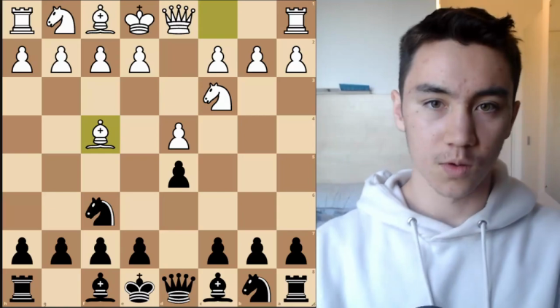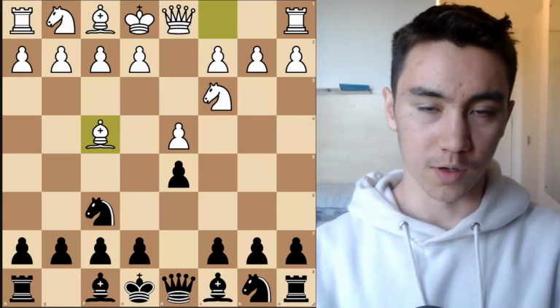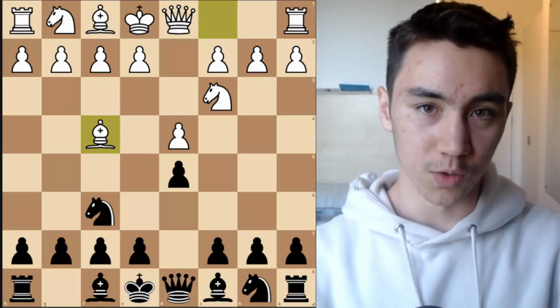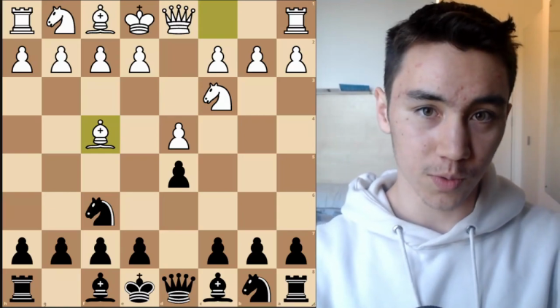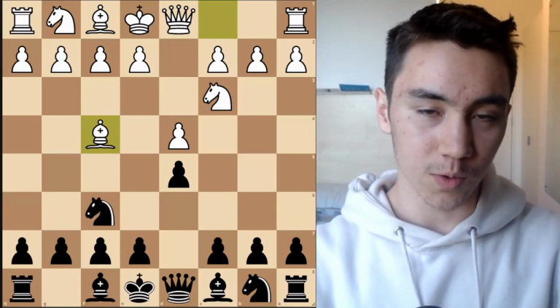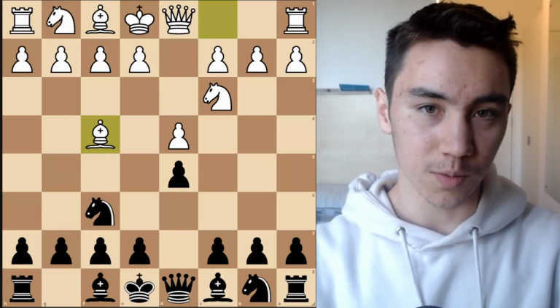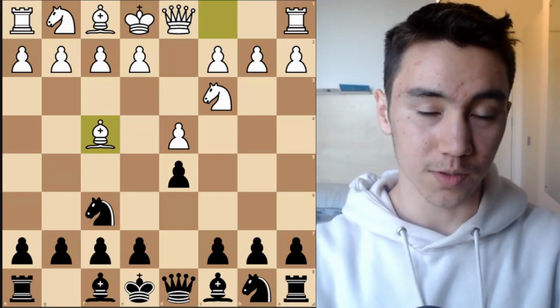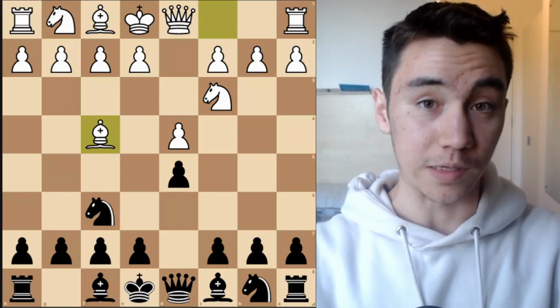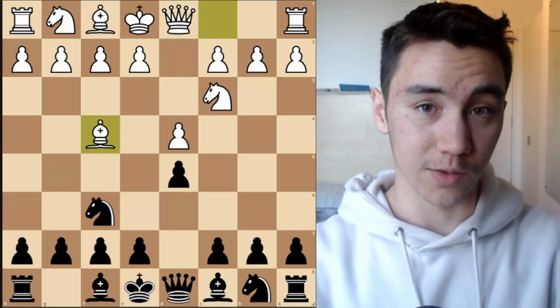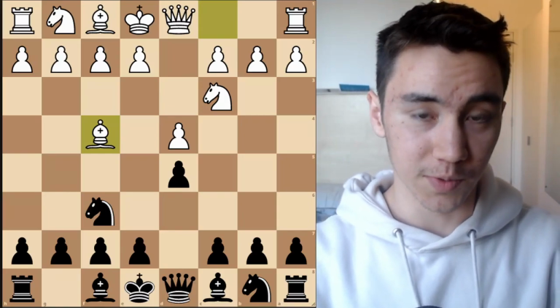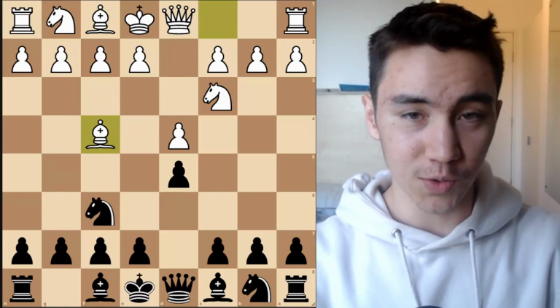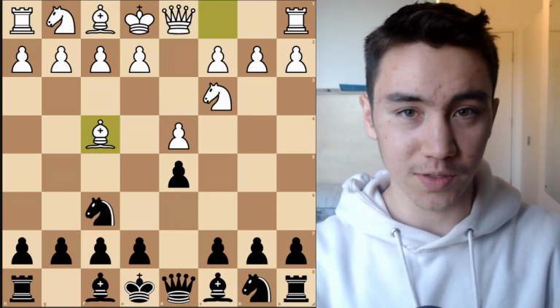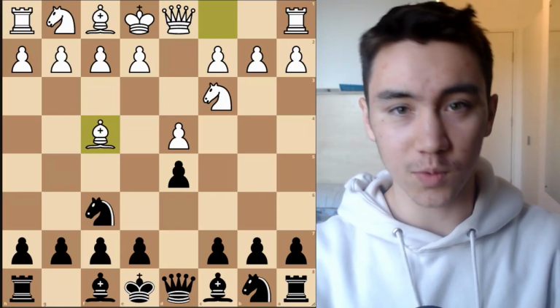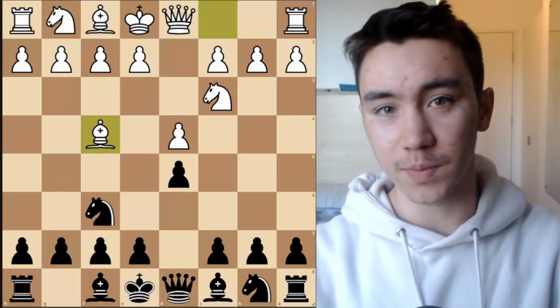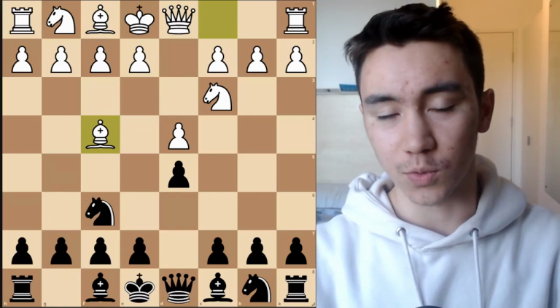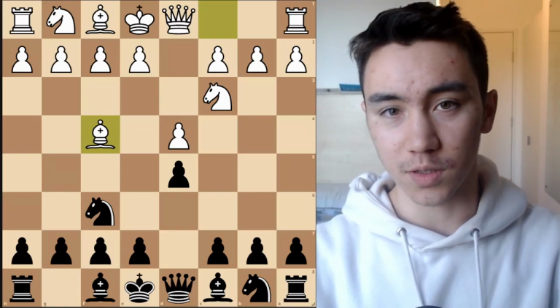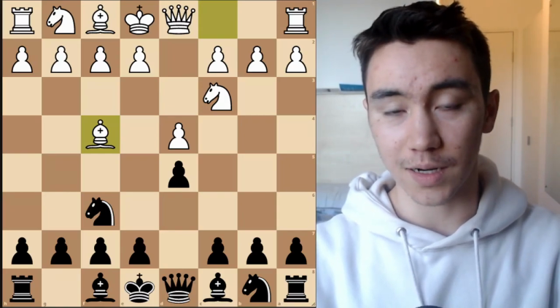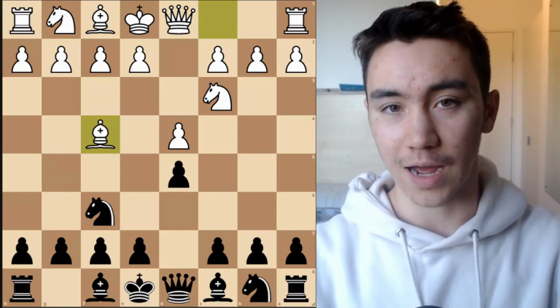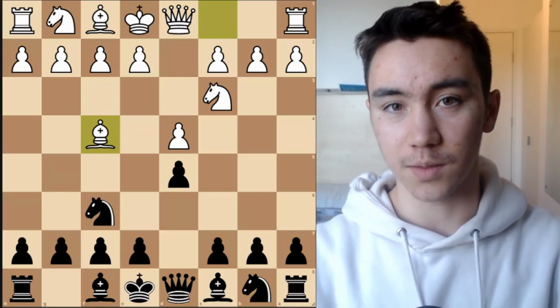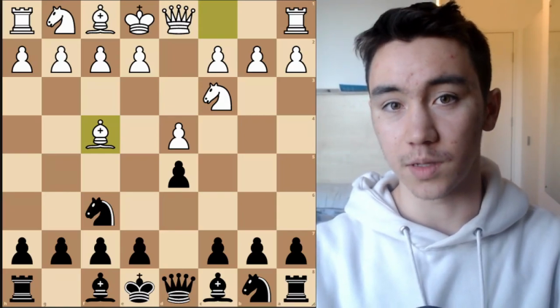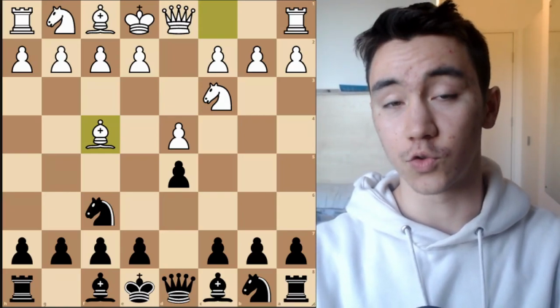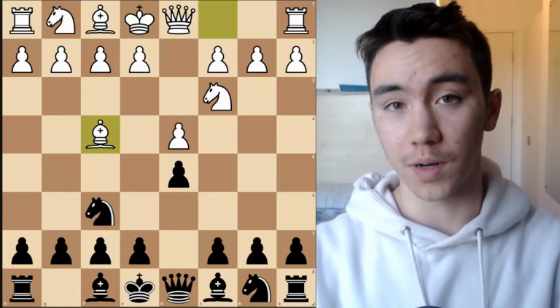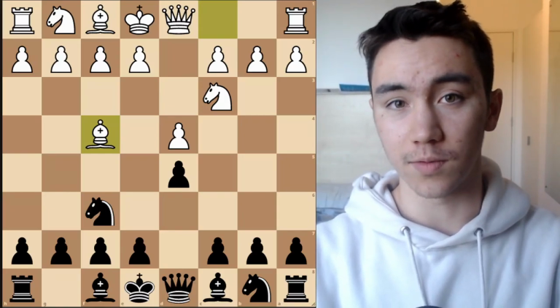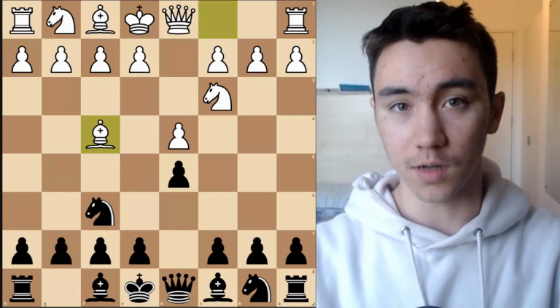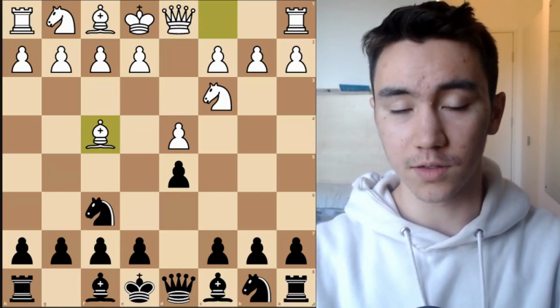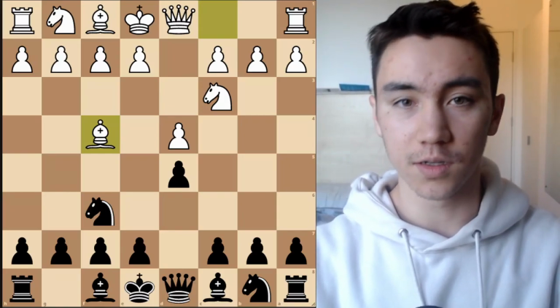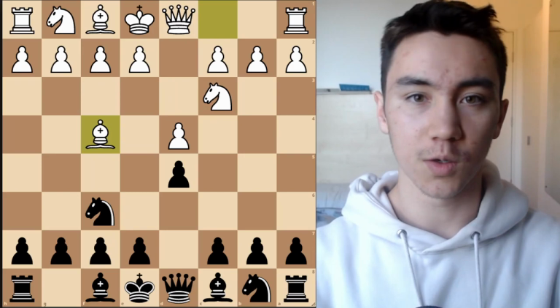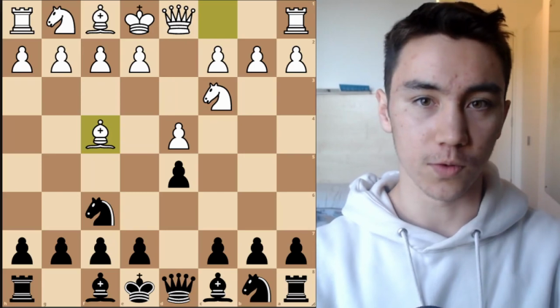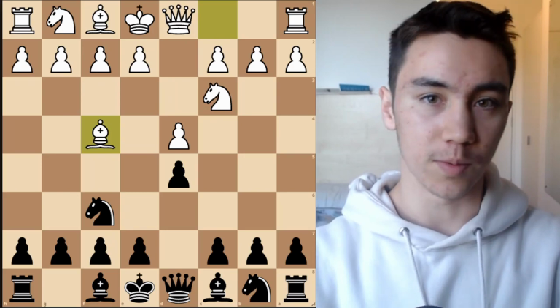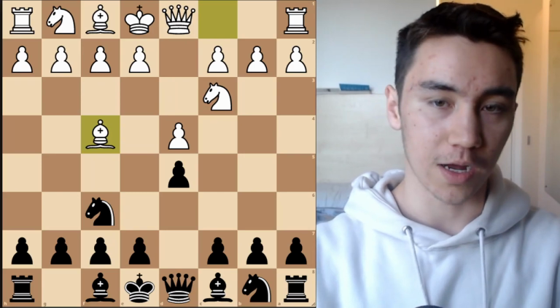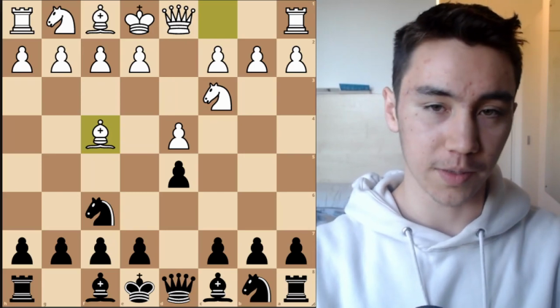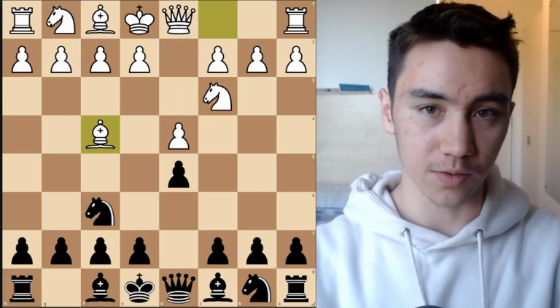Alright, hello everyone, welcome to today's video. Today we're going to be talking about how to beat the Jobava London with the black pieces.